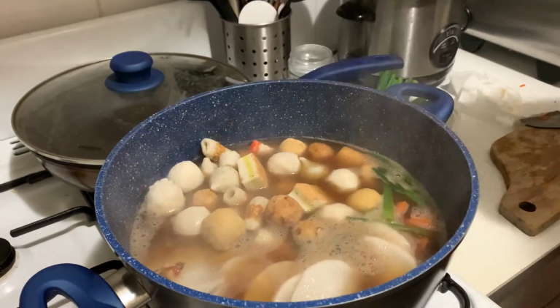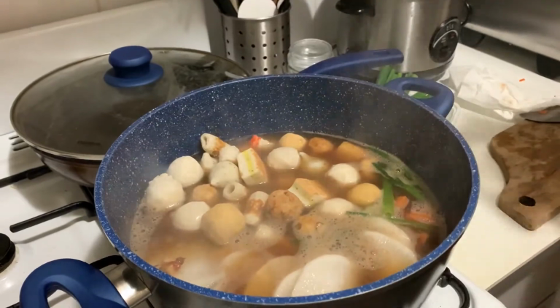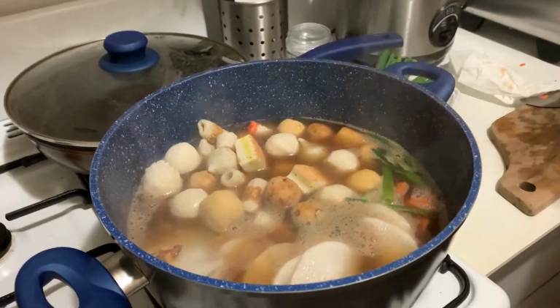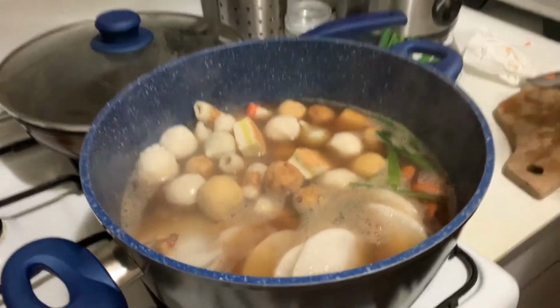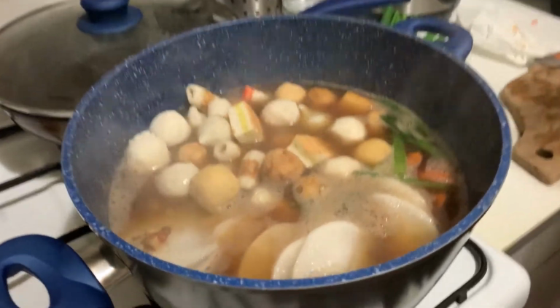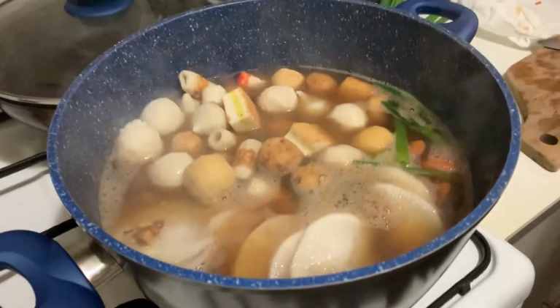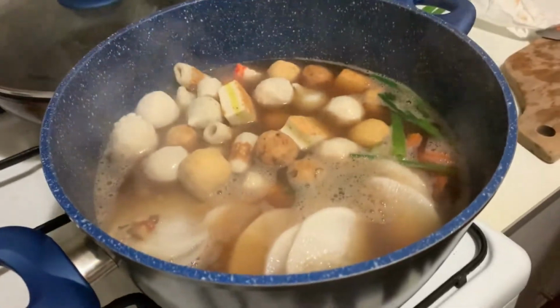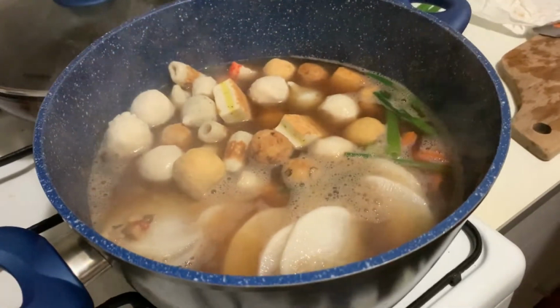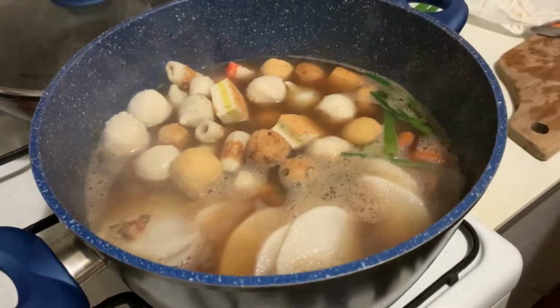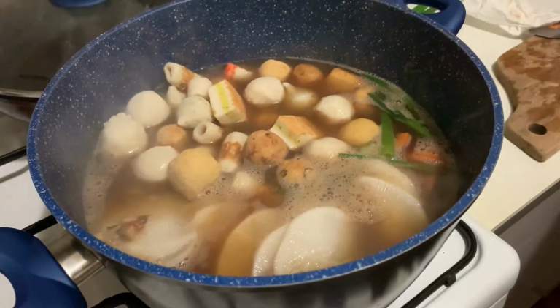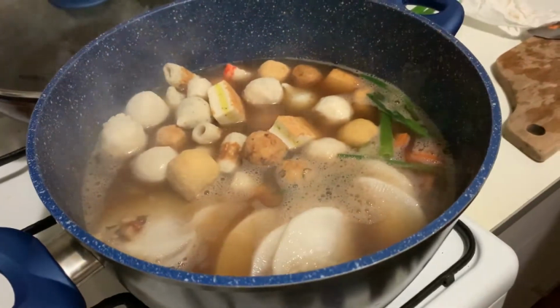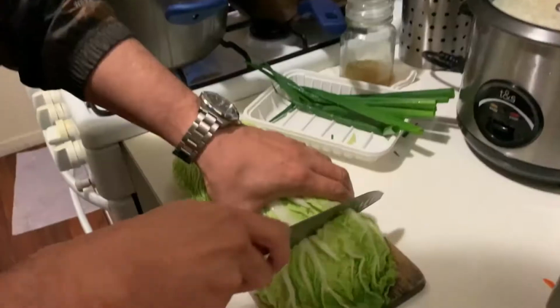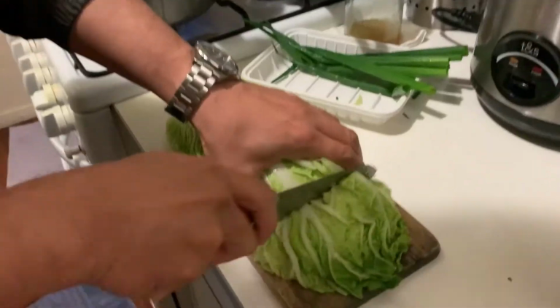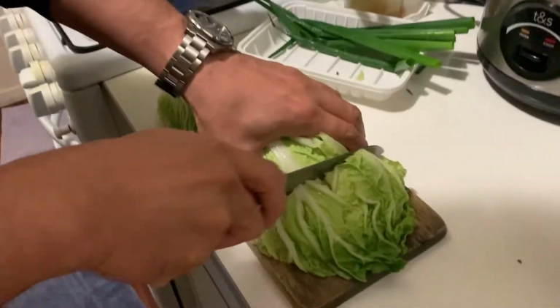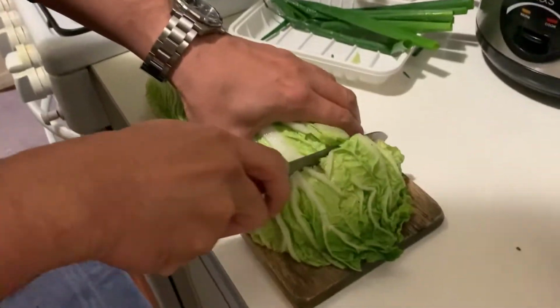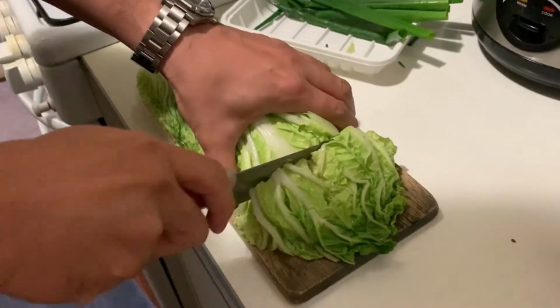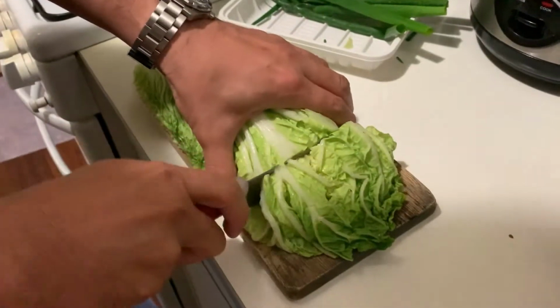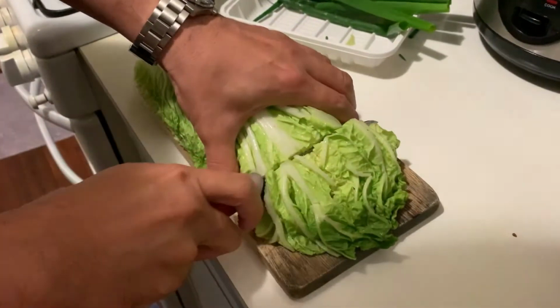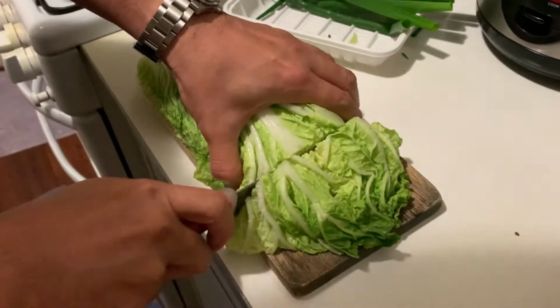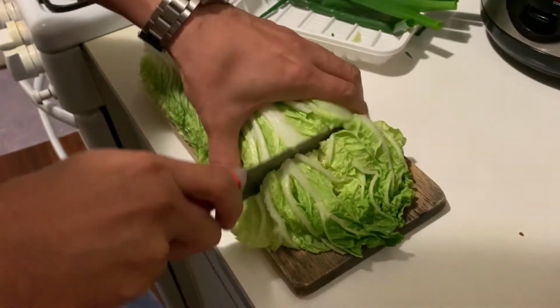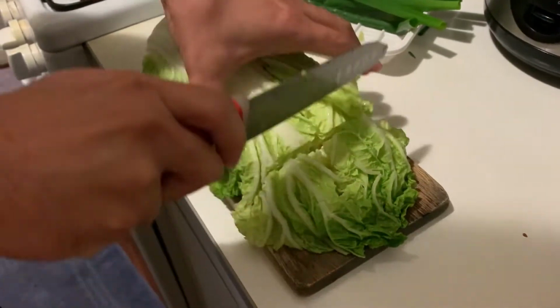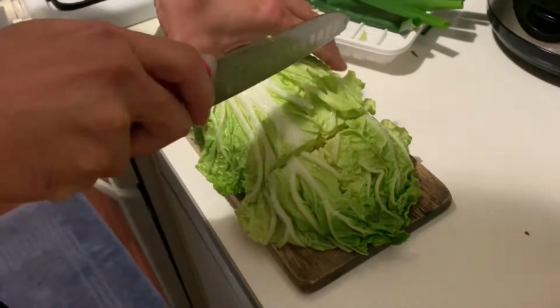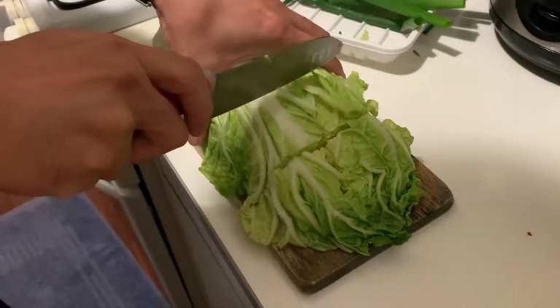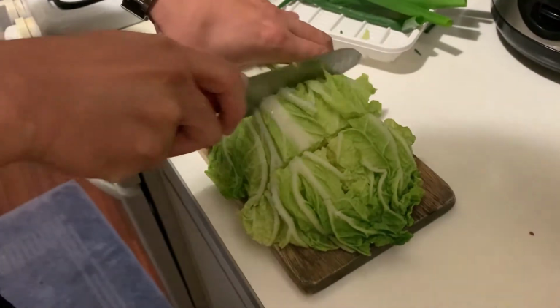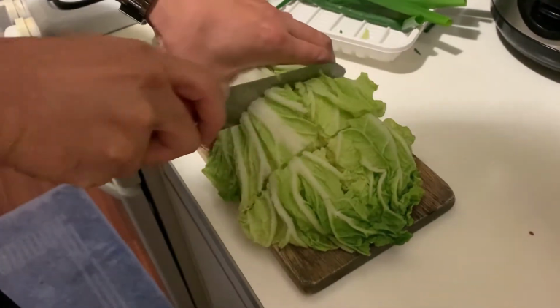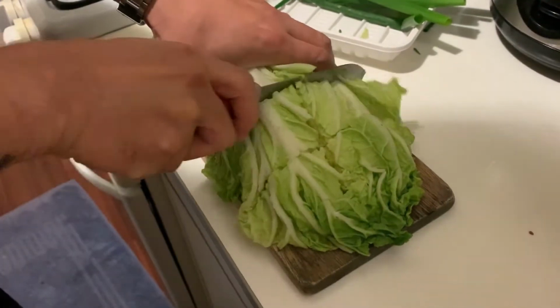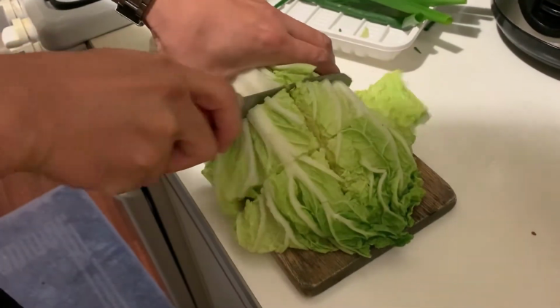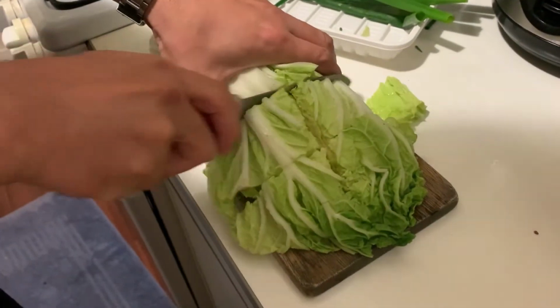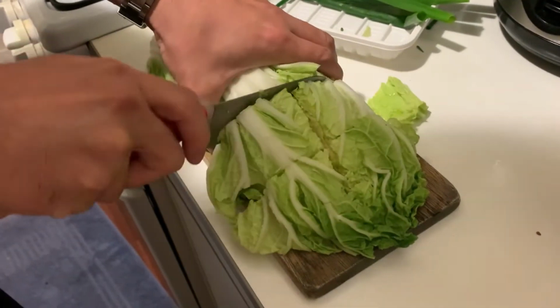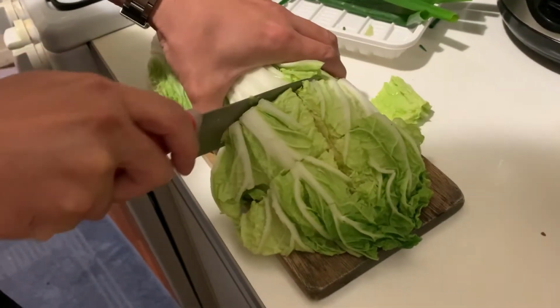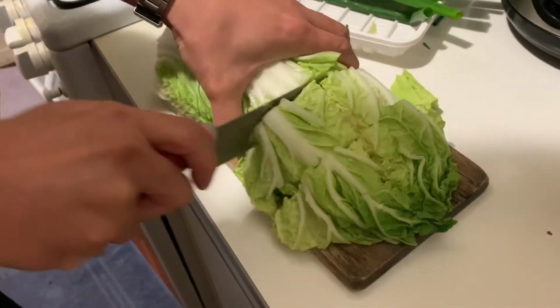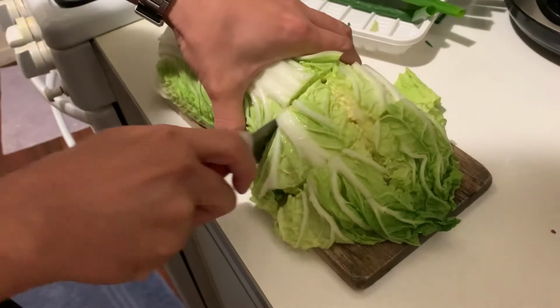I'm going to put it in a little bit. Let's go.